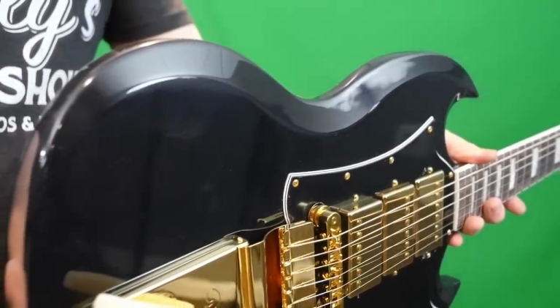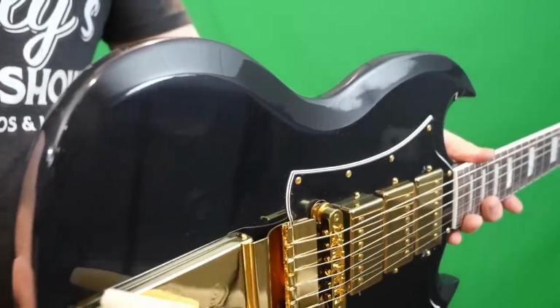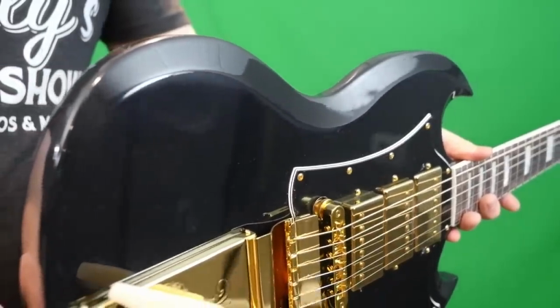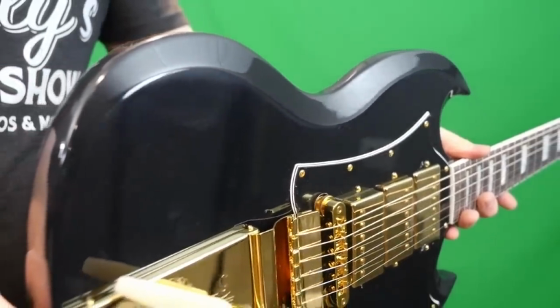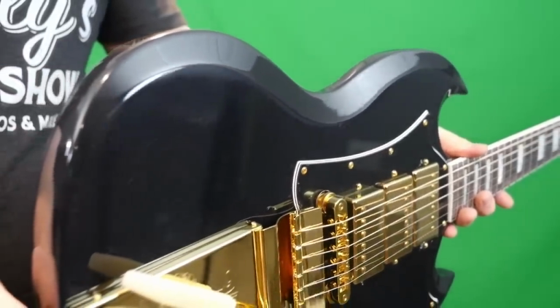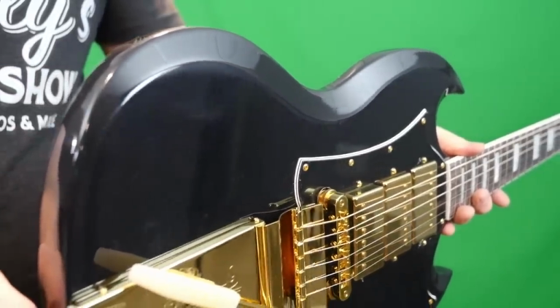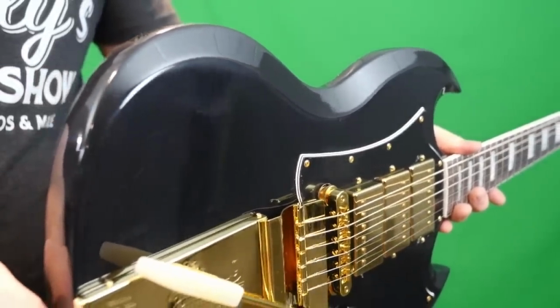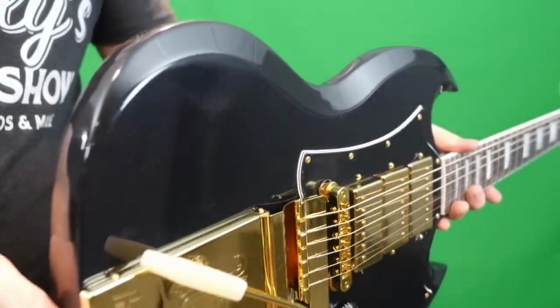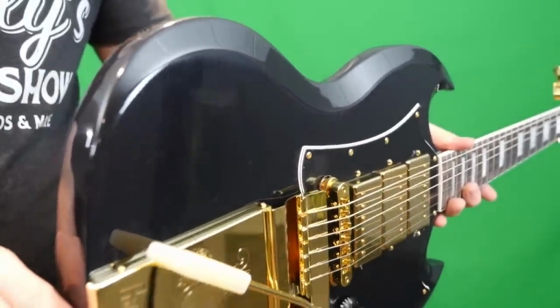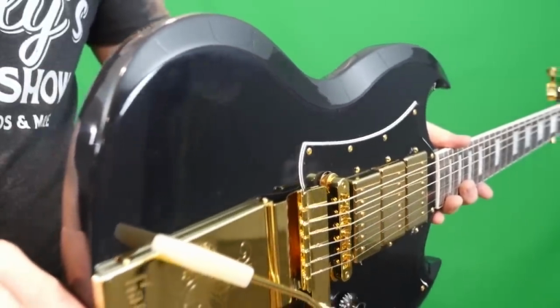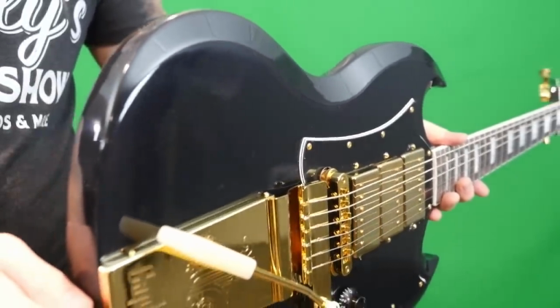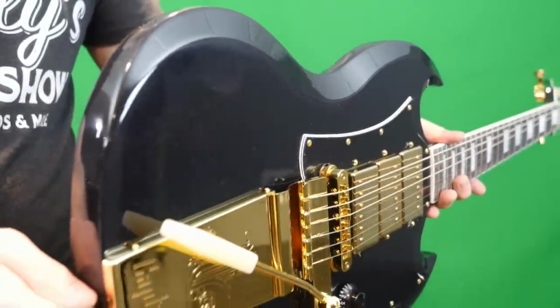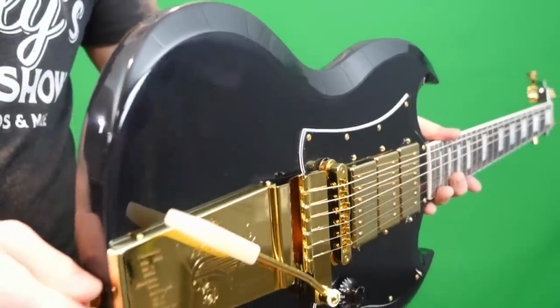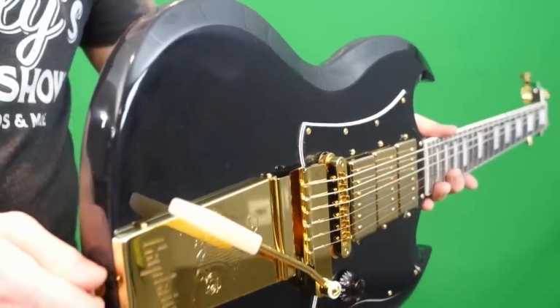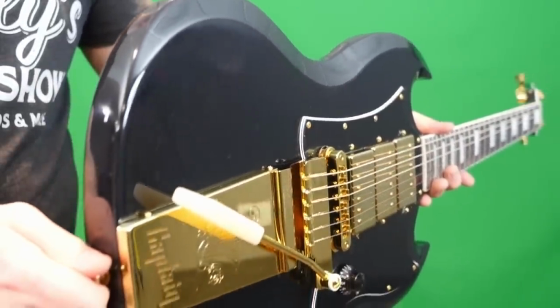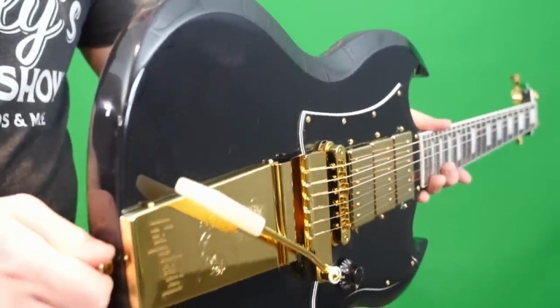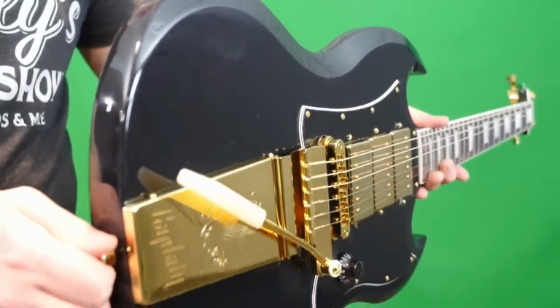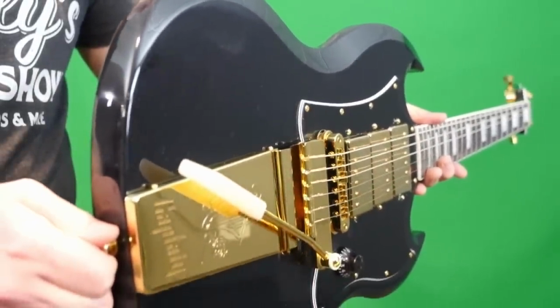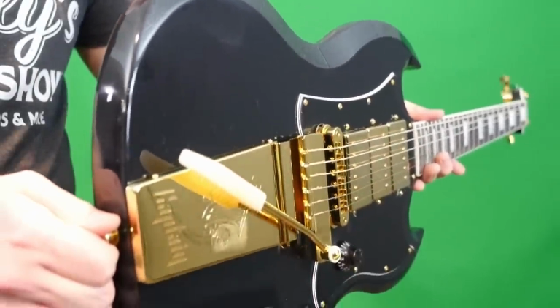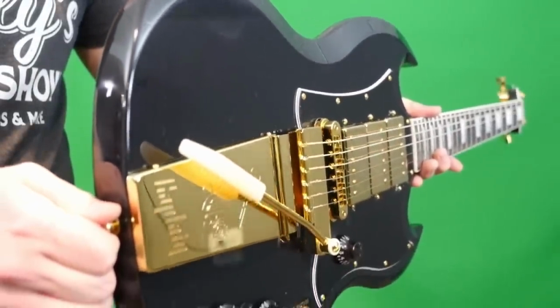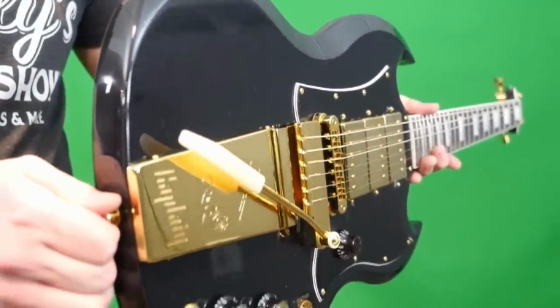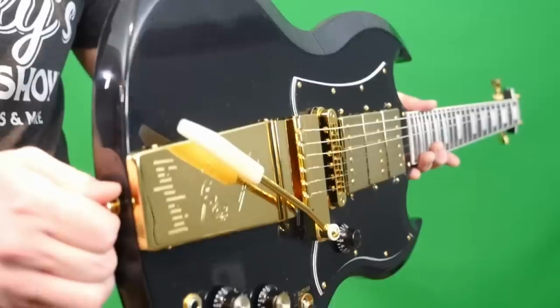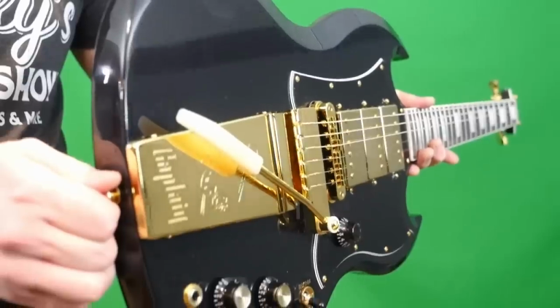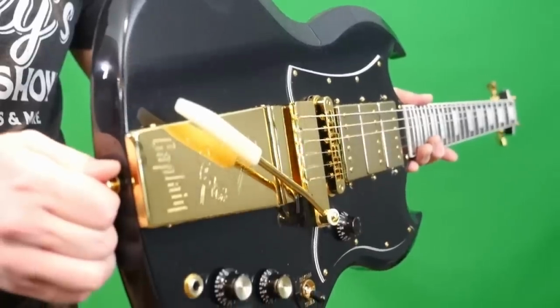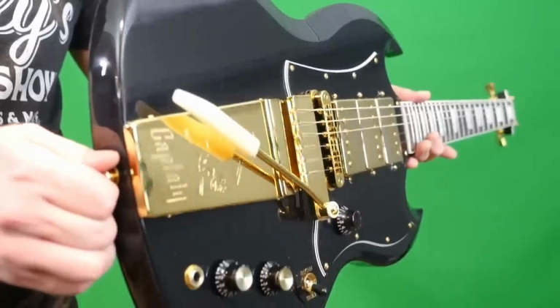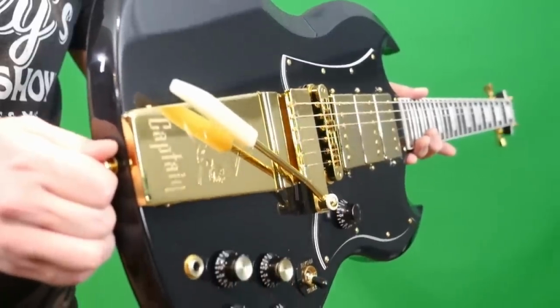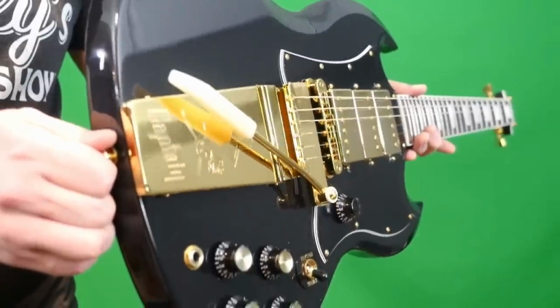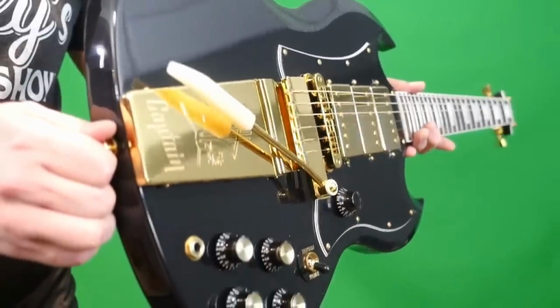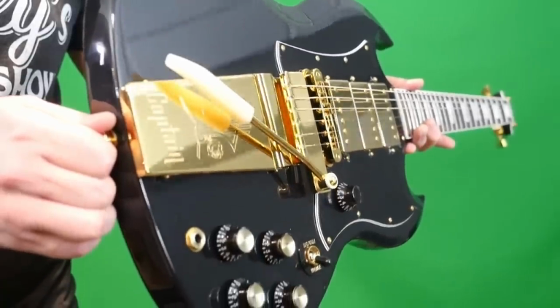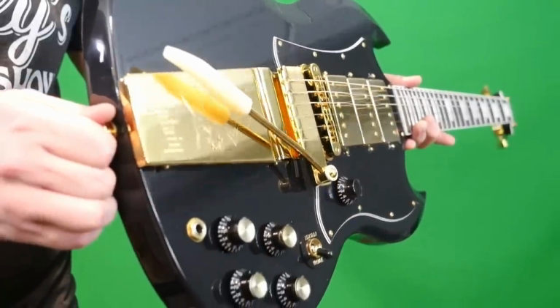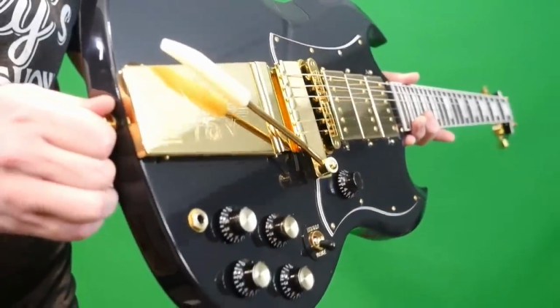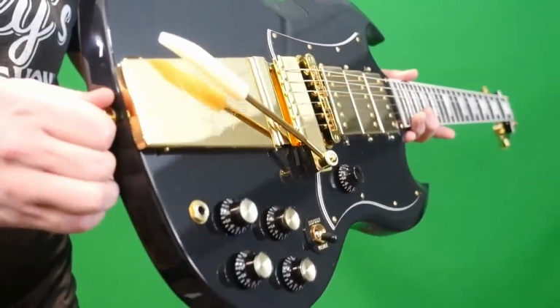I hope you enjoyed checking out these interesting guitars tonight. Don't forget to like, comment, and subscribe — we'll catch you tomorrow on the next episode. Take care.